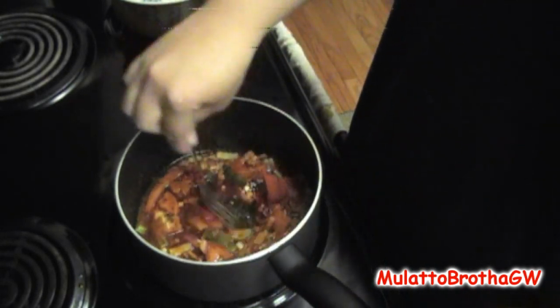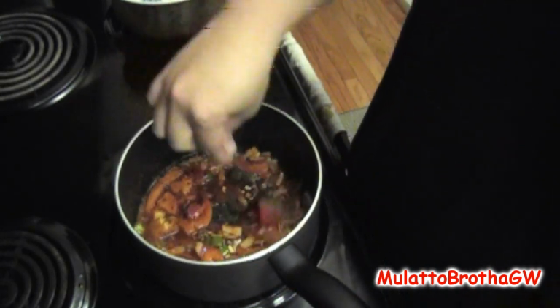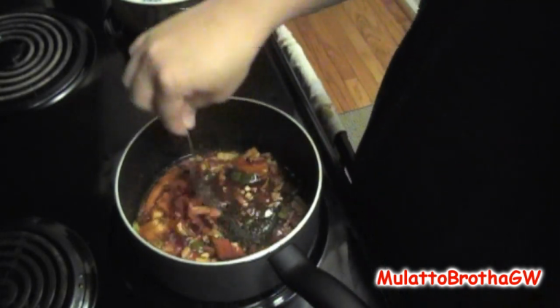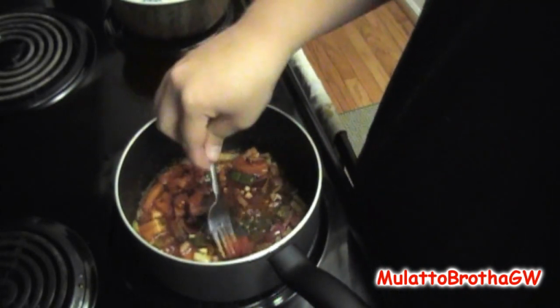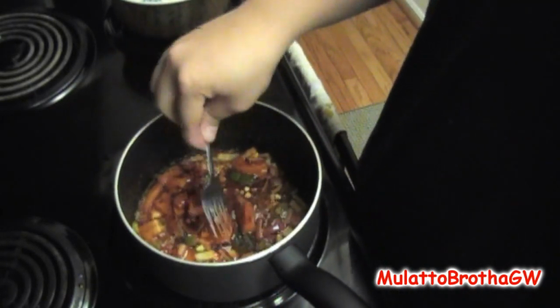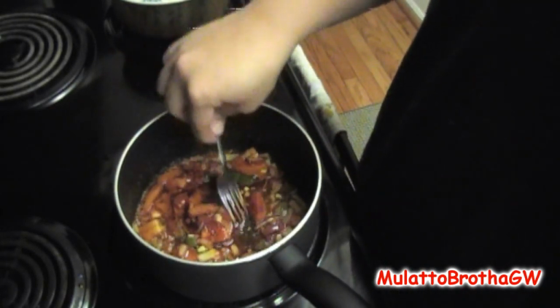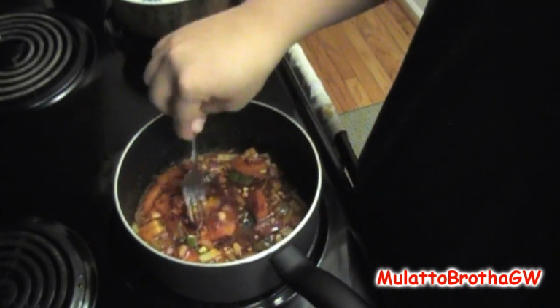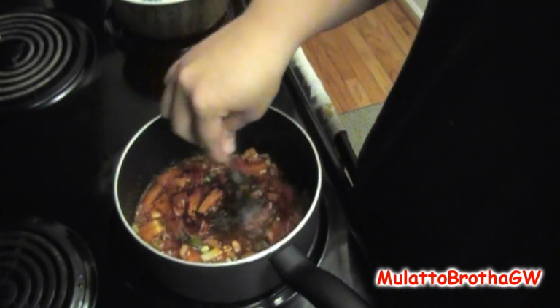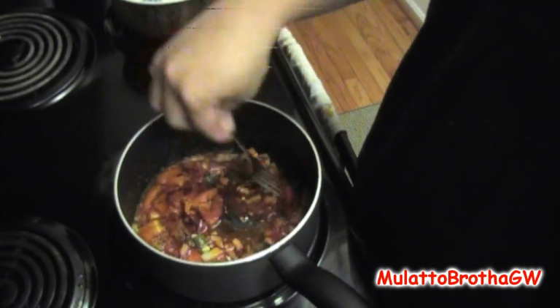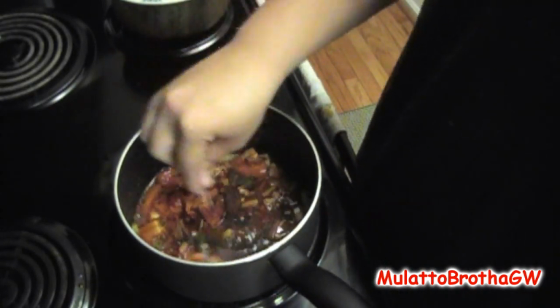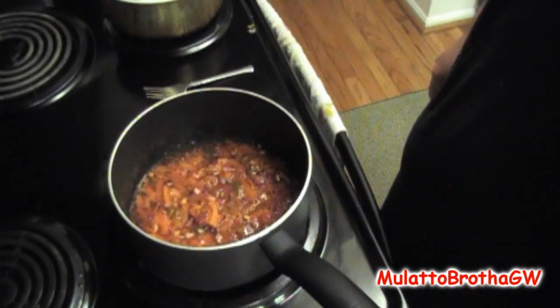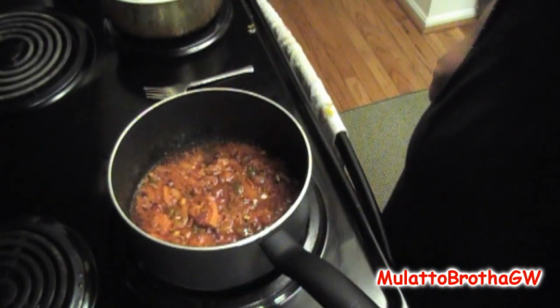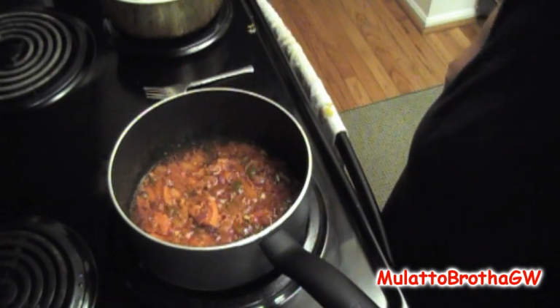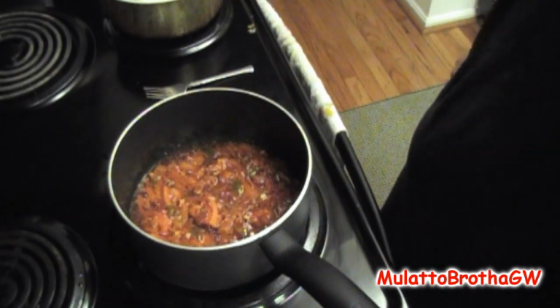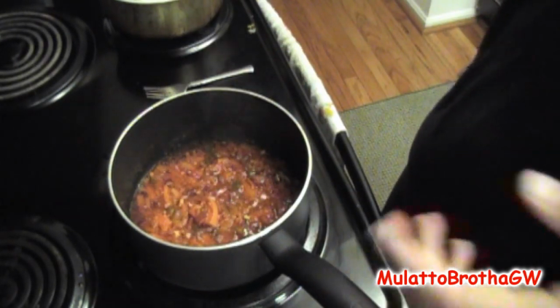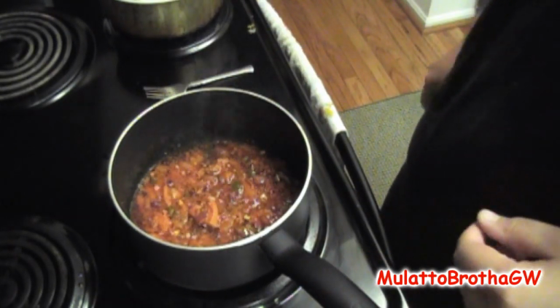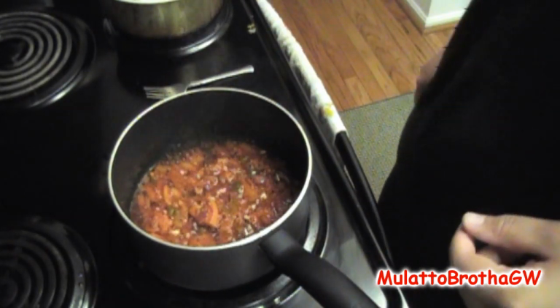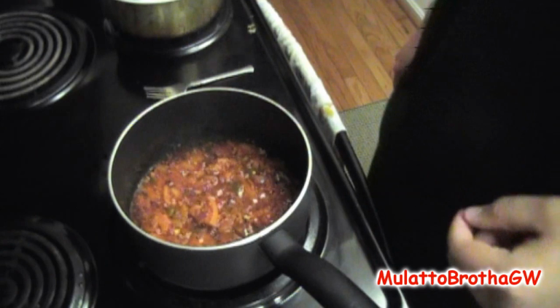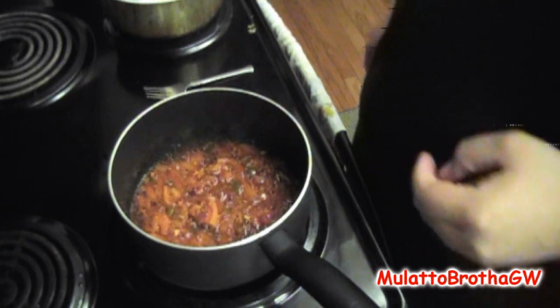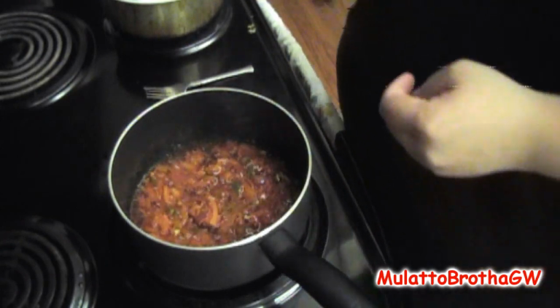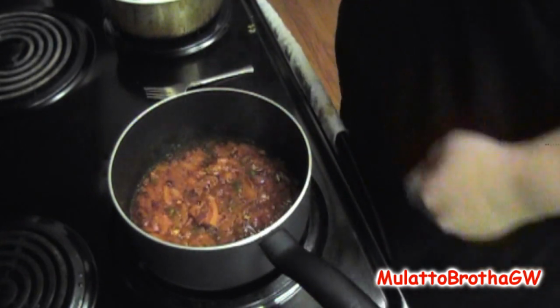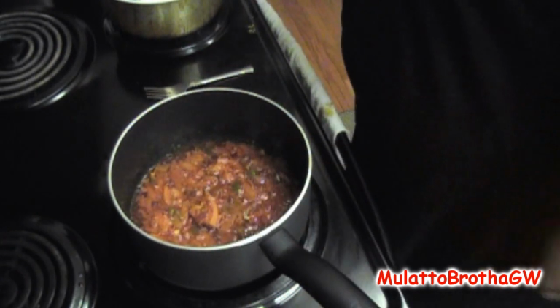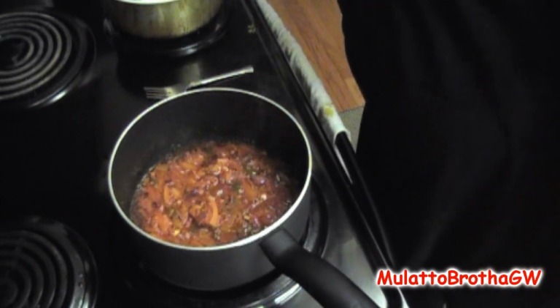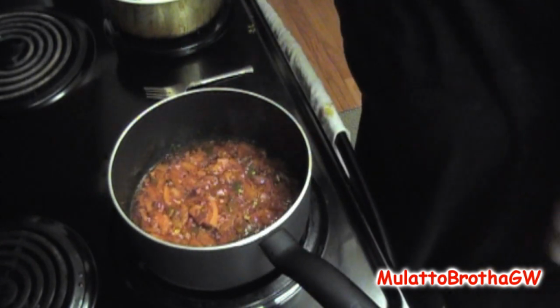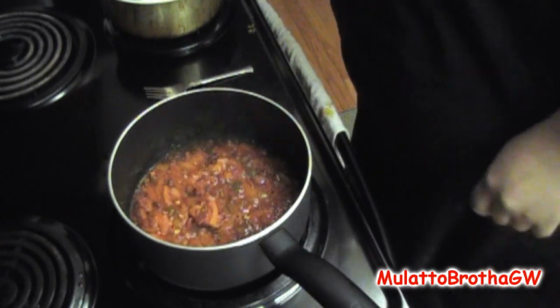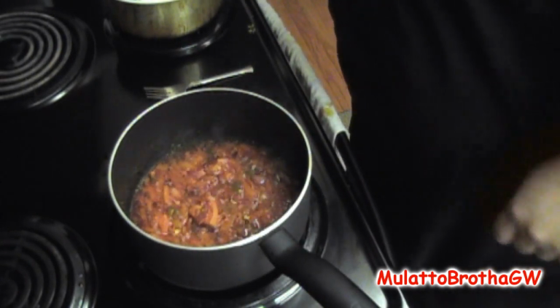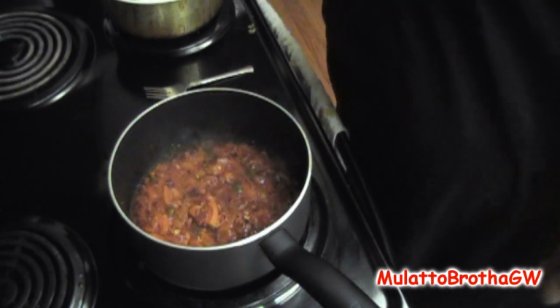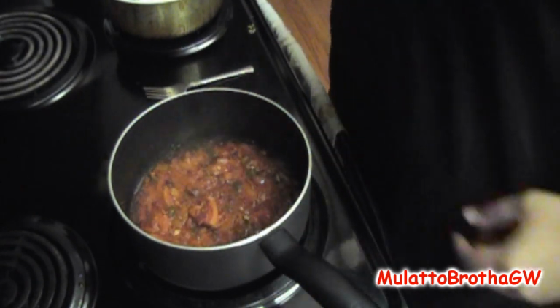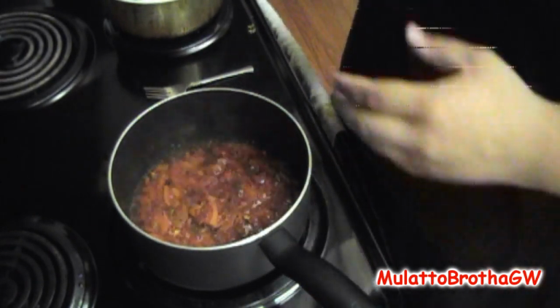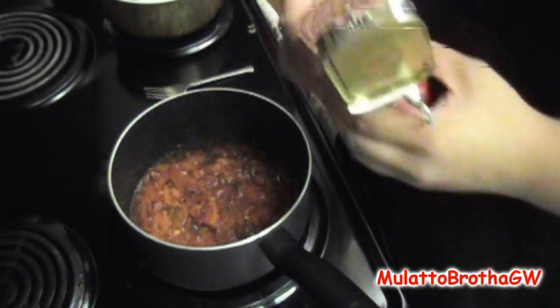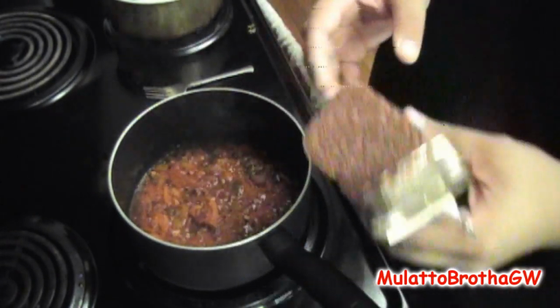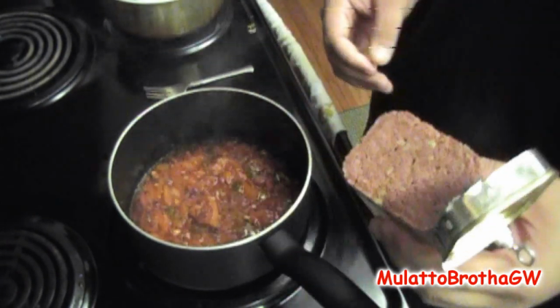So now you just mix that all in and you just let these cook for a while. Now that's been cooking for about five minutes. Now it's time to add the corned beef in.